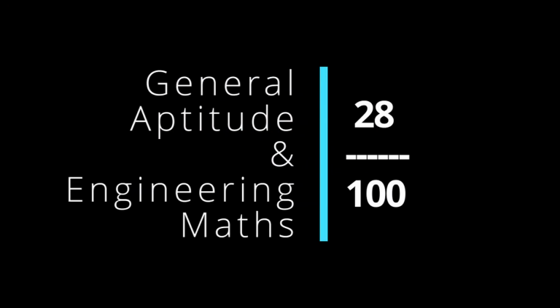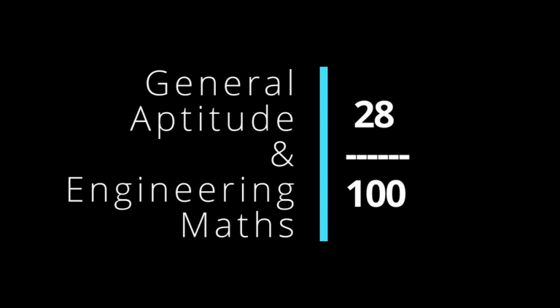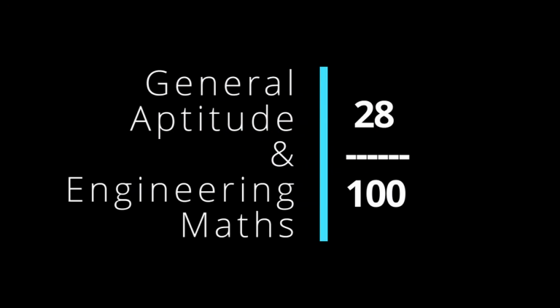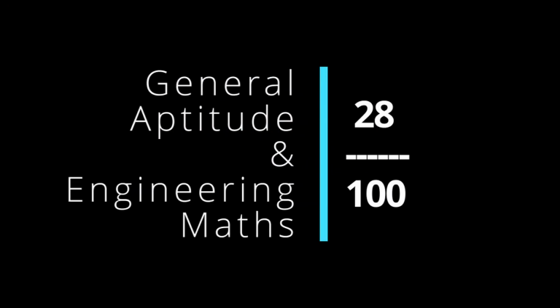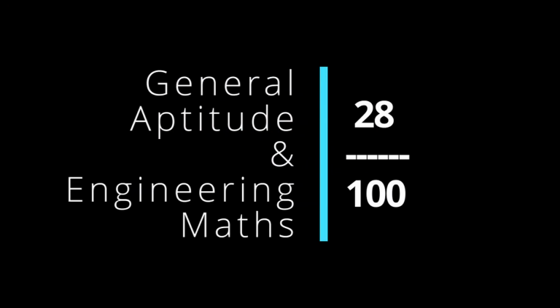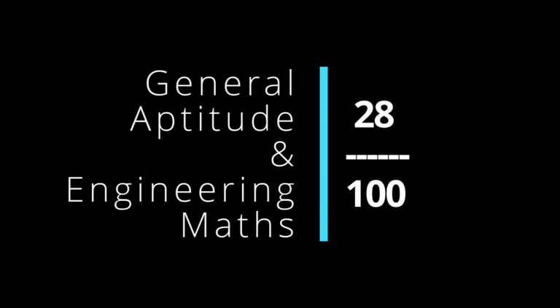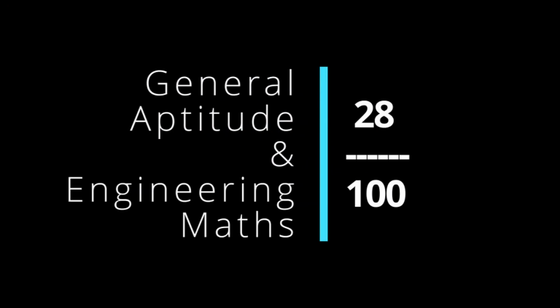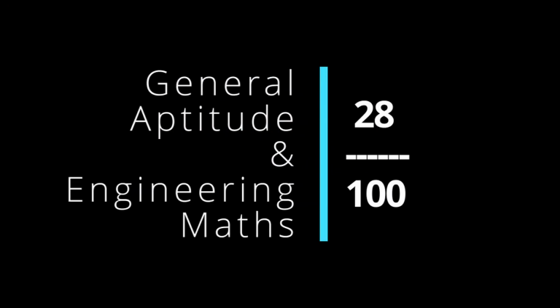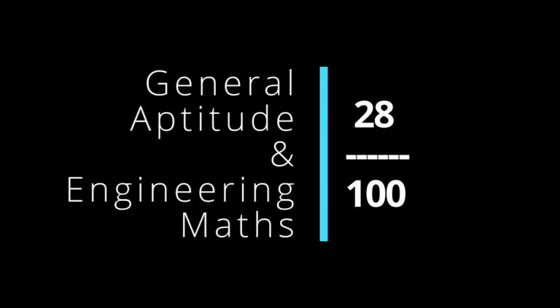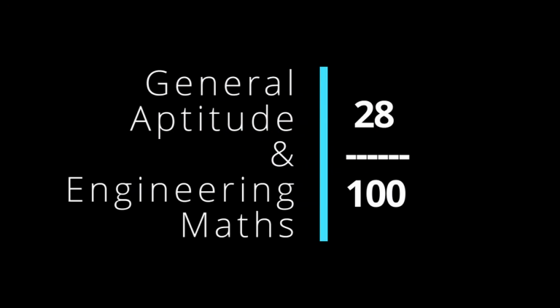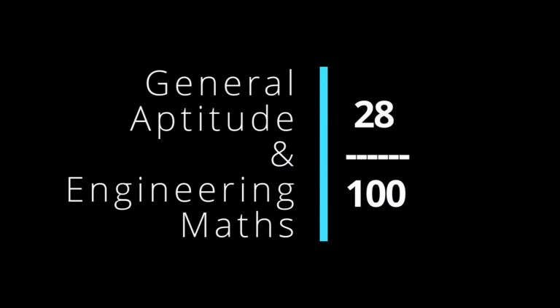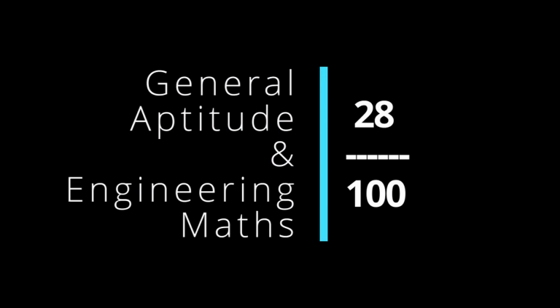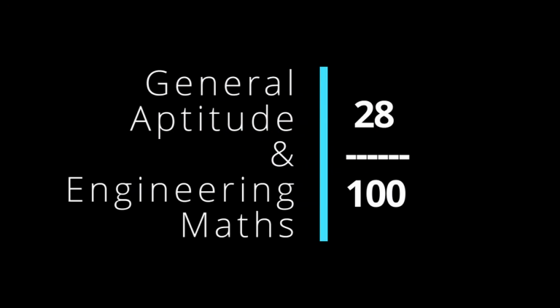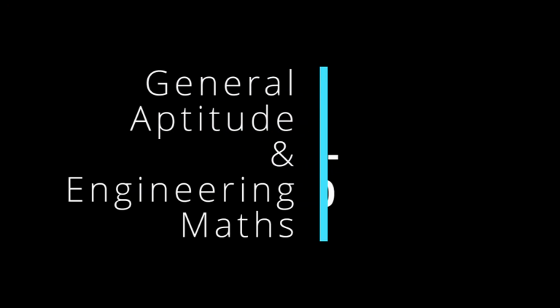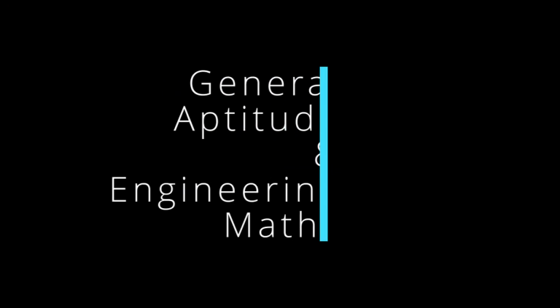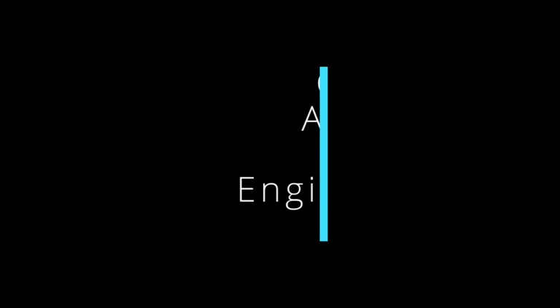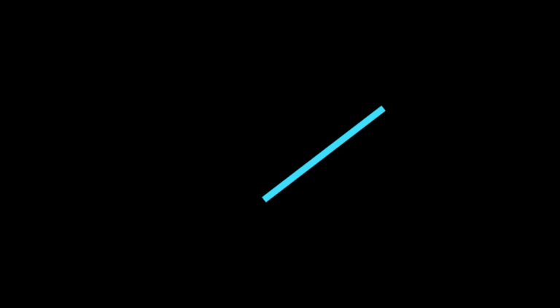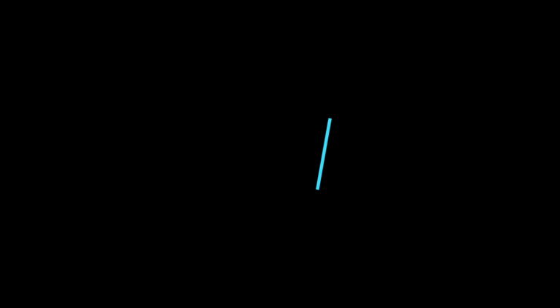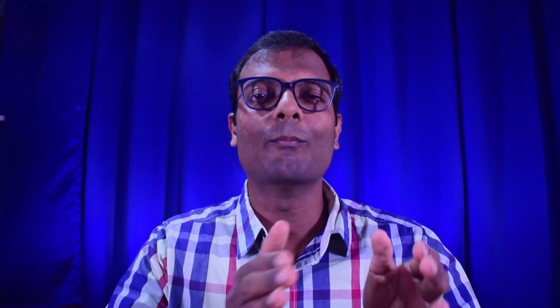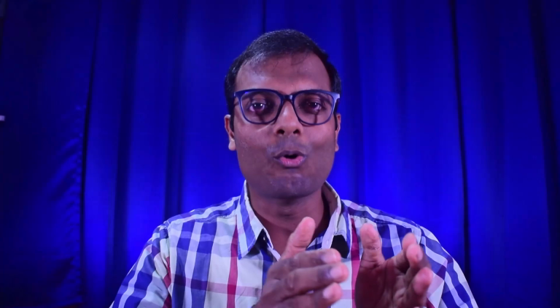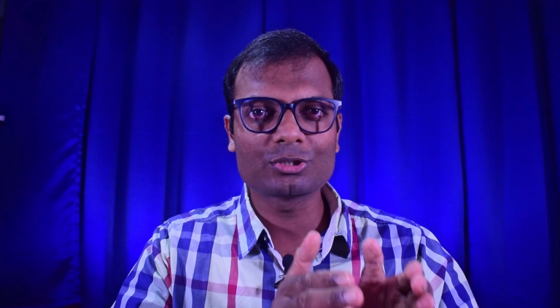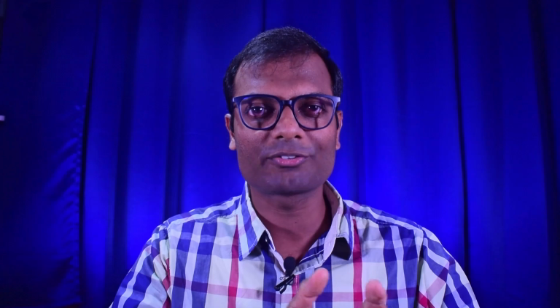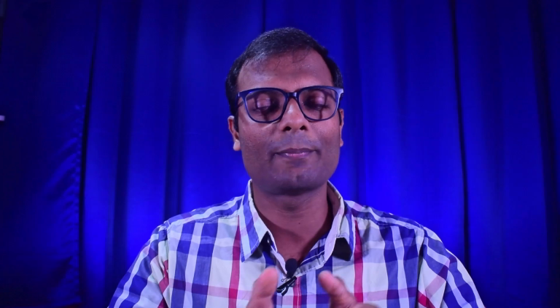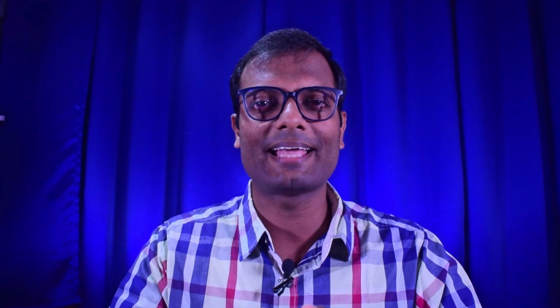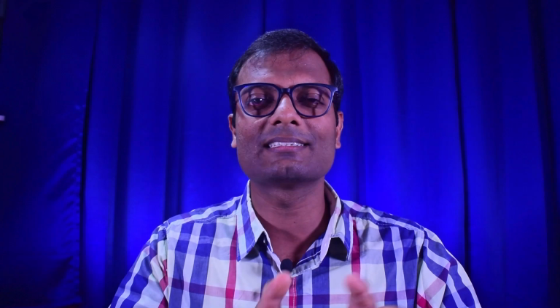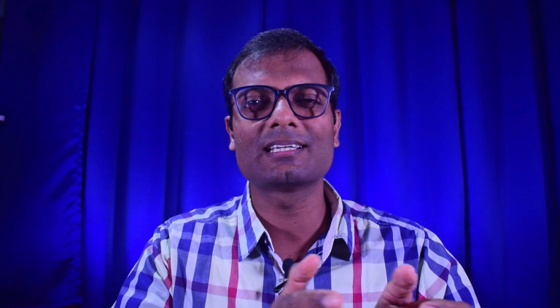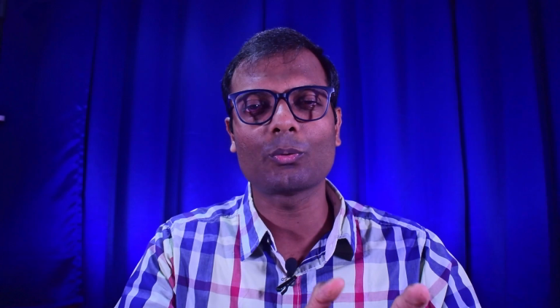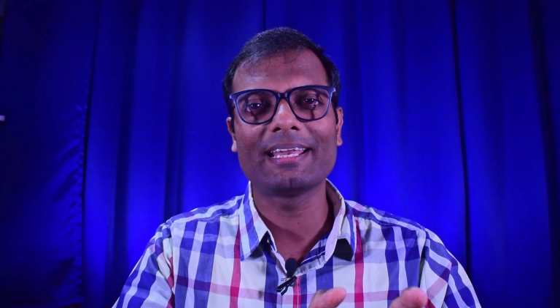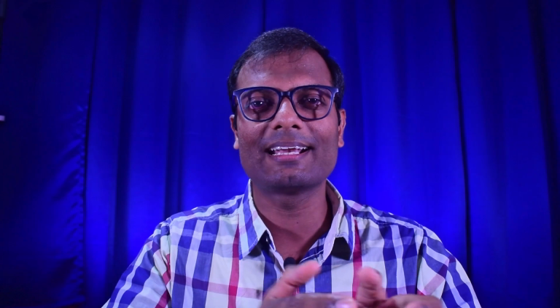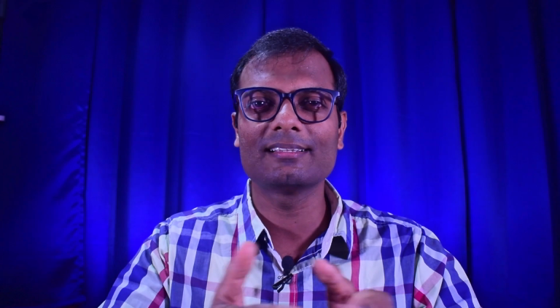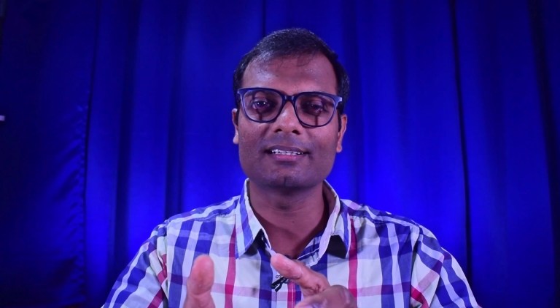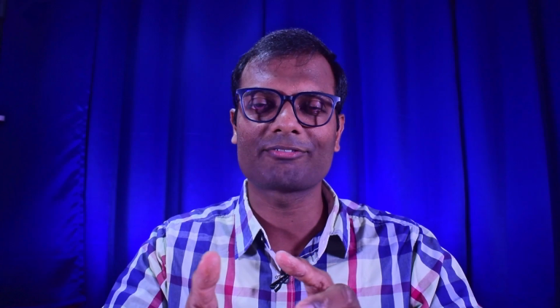That way, we will be able to clear the exam. For most branches, you will have a clear cutoff between 28 and 35 marks.